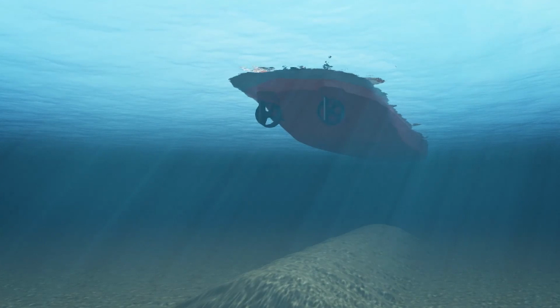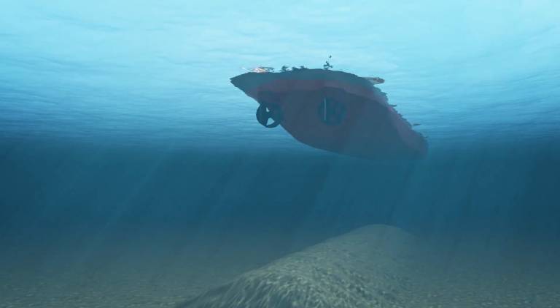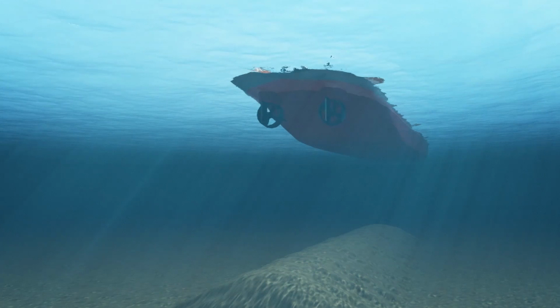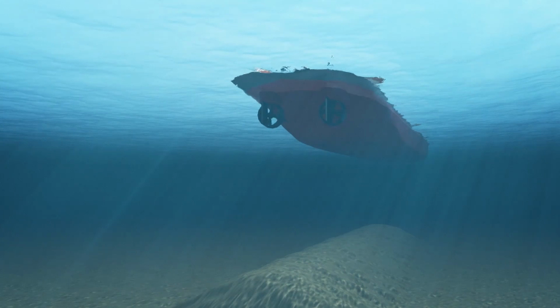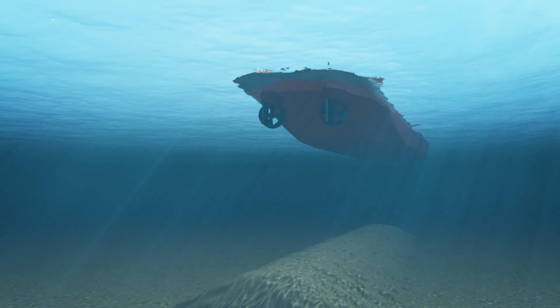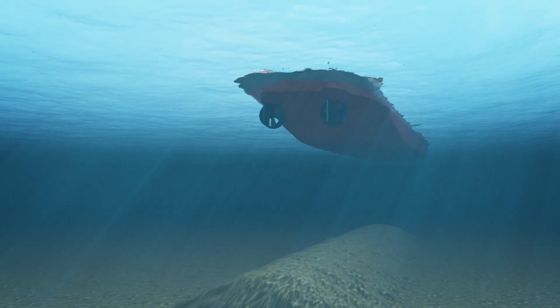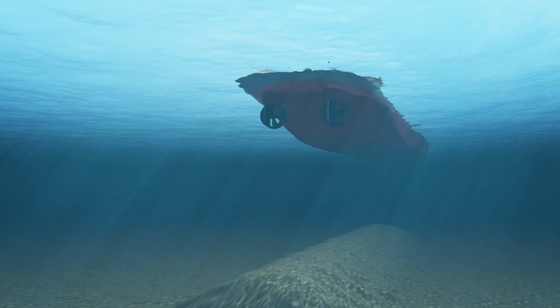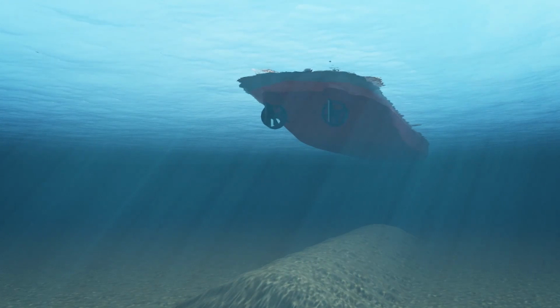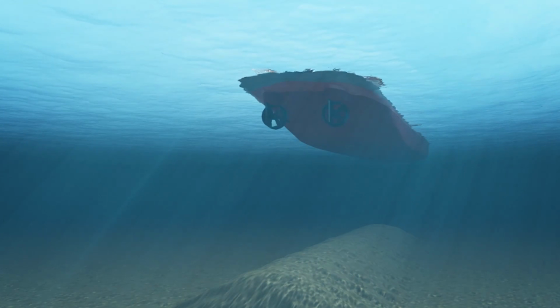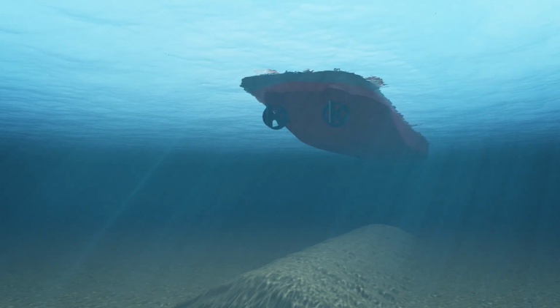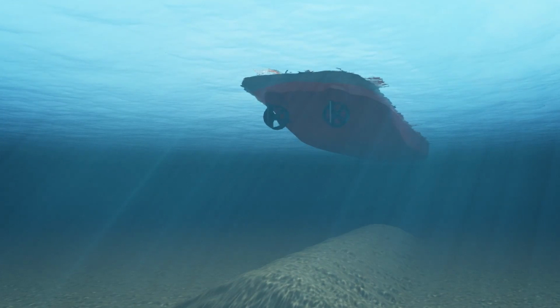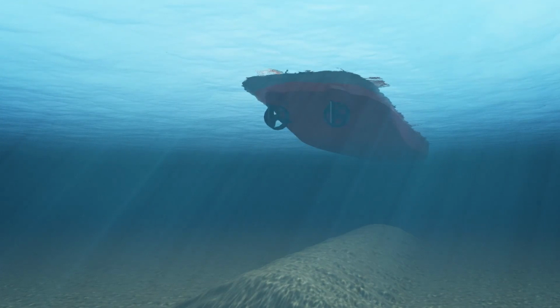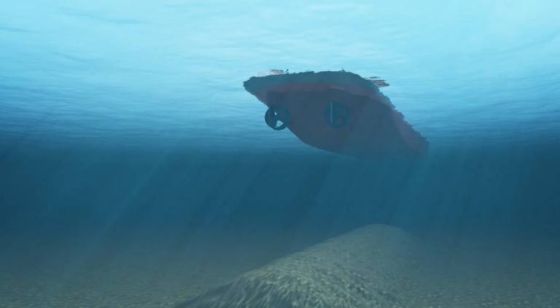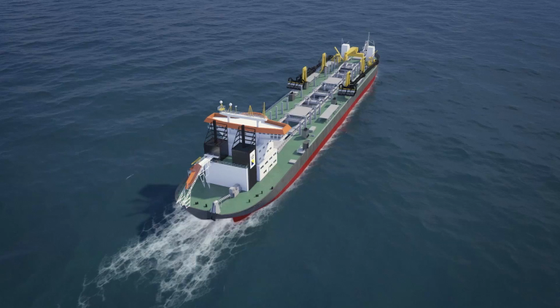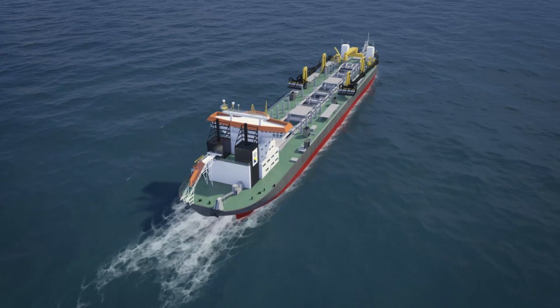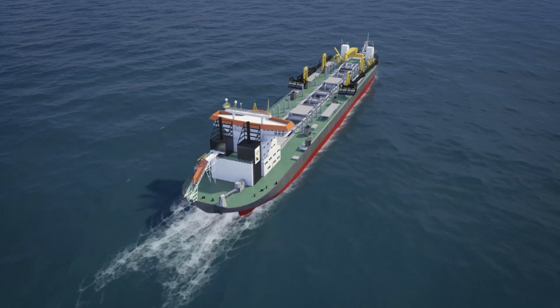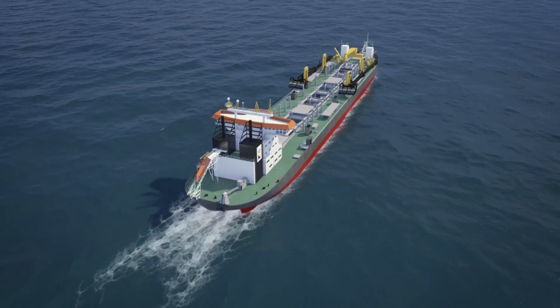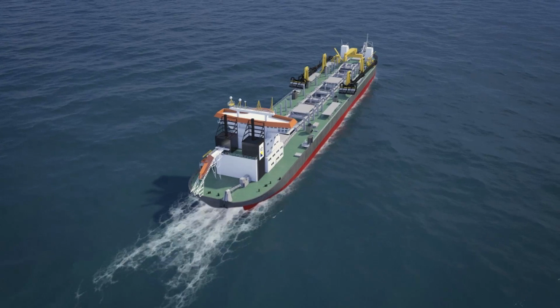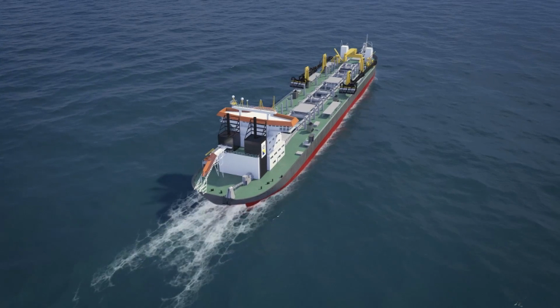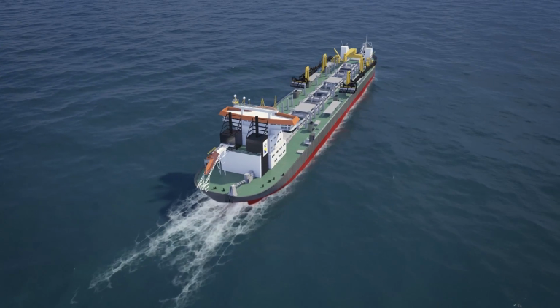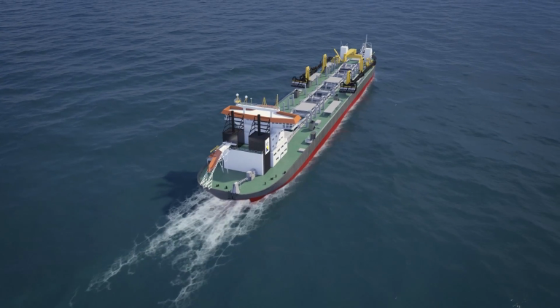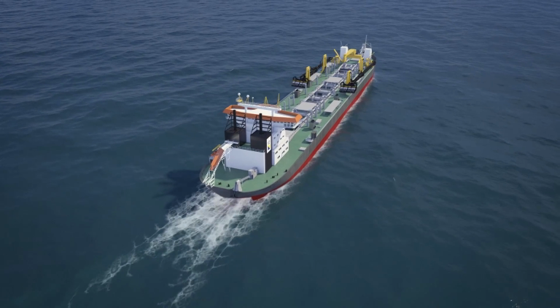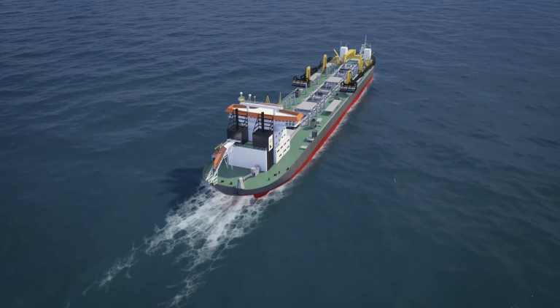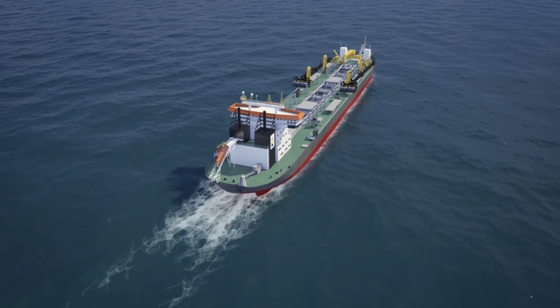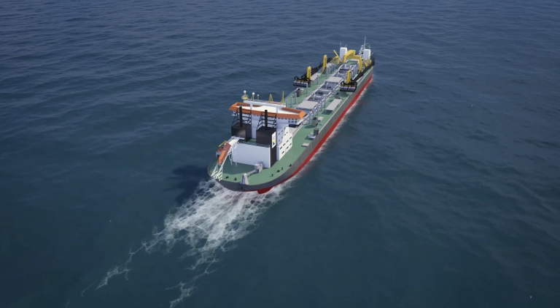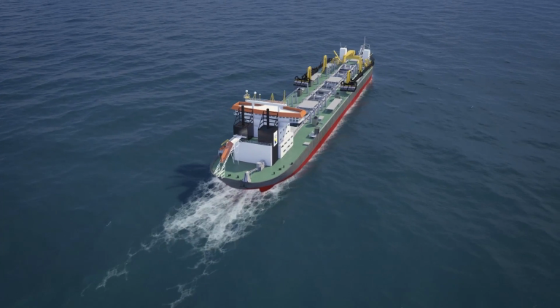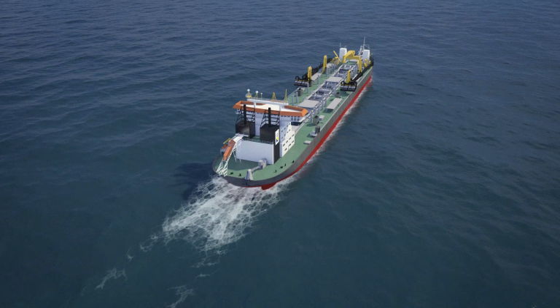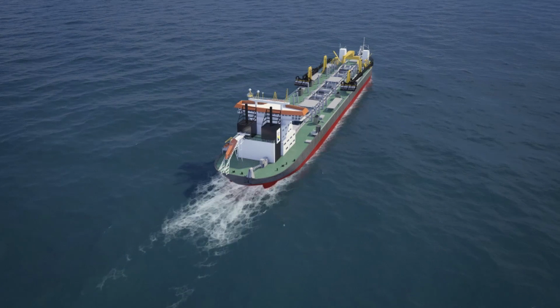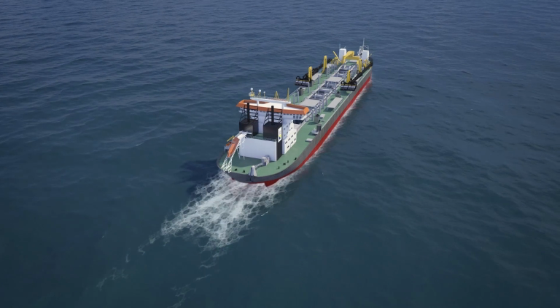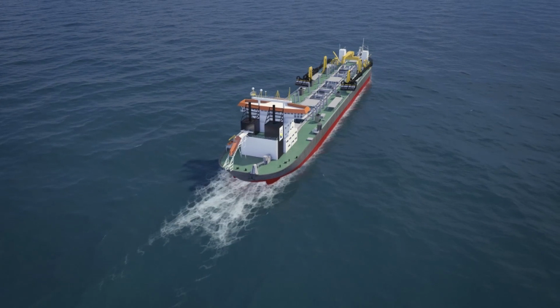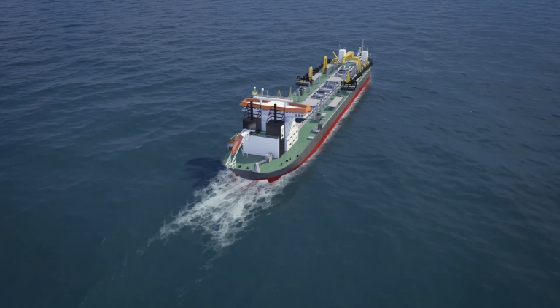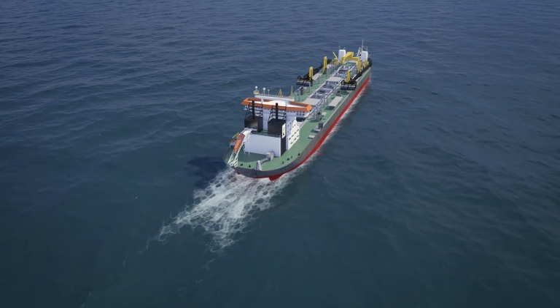Boskalis has a large fleet of state-of-the-art trailing suction hopper dredges operating on projects all over the world.